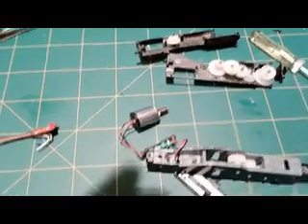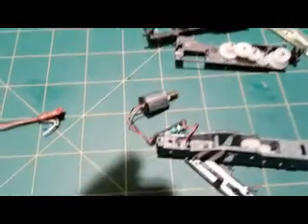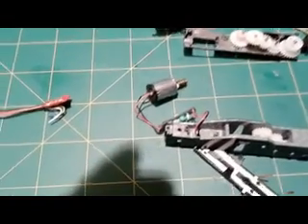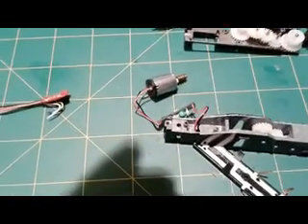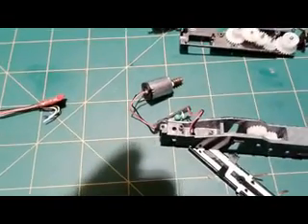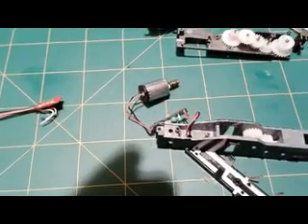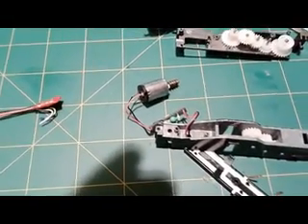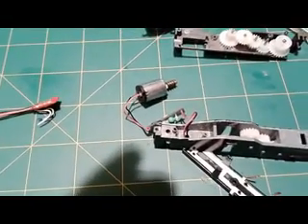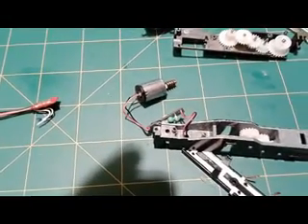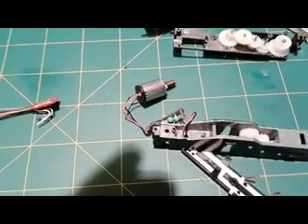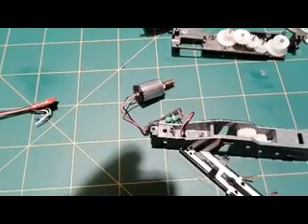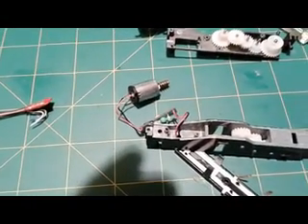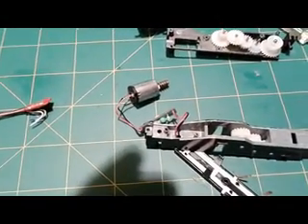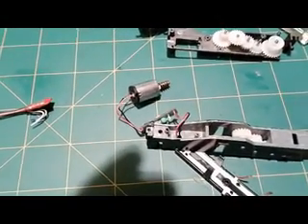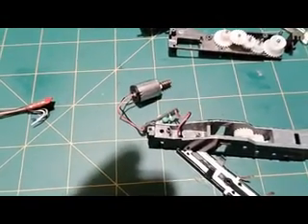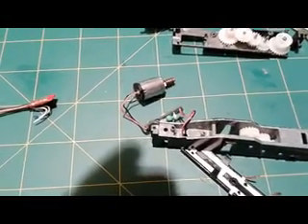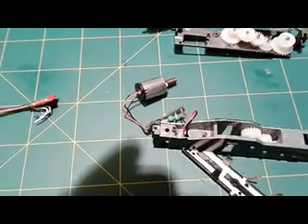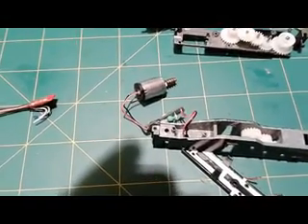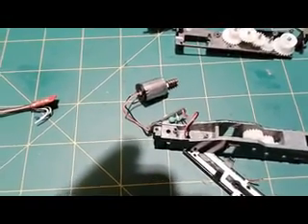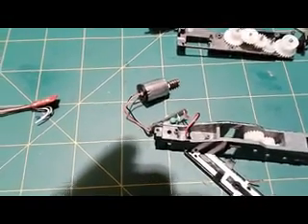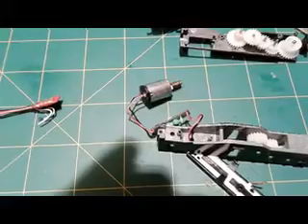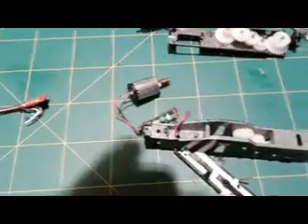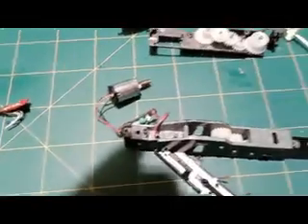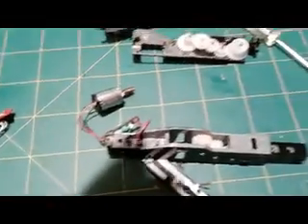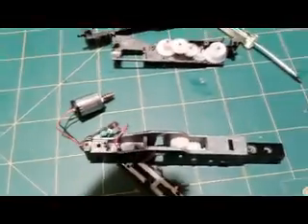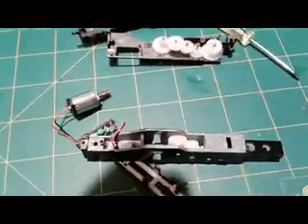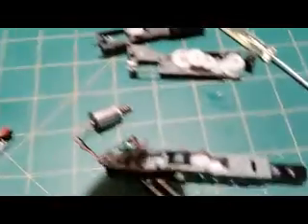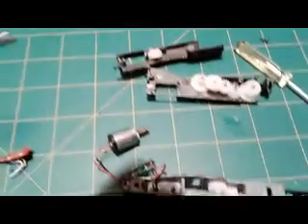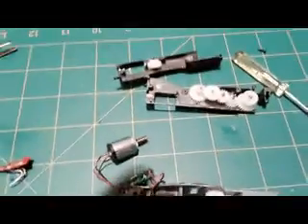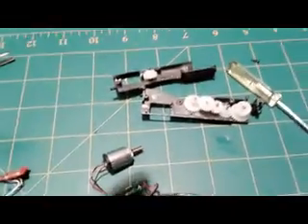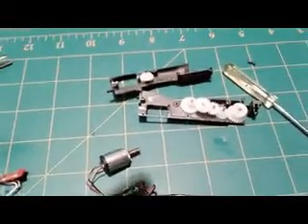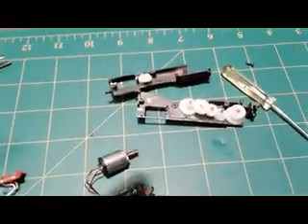That being said, I'm going to go ahead and desolder and re-solder things, lube it up, and put it all back together.